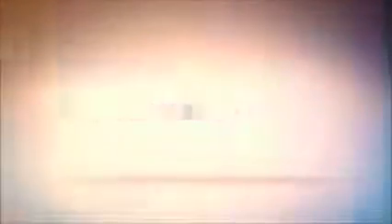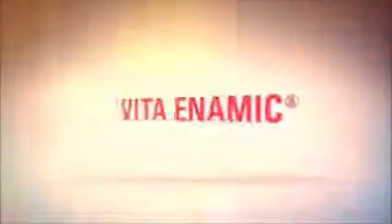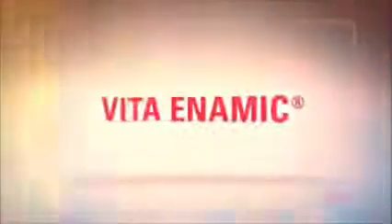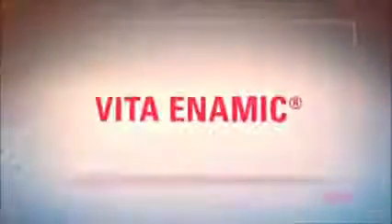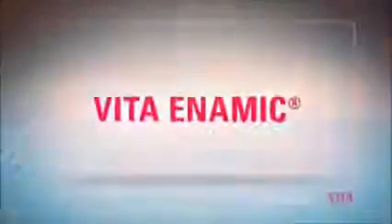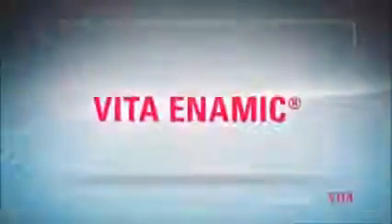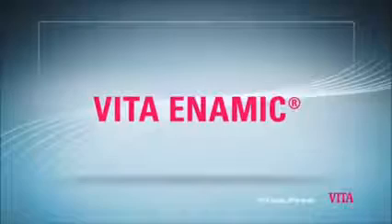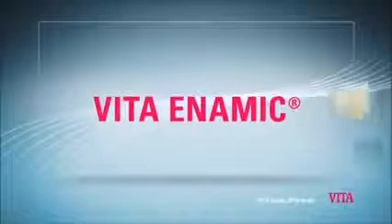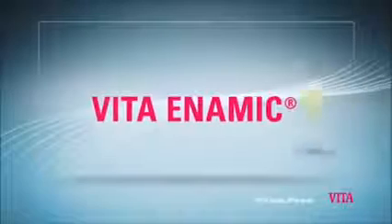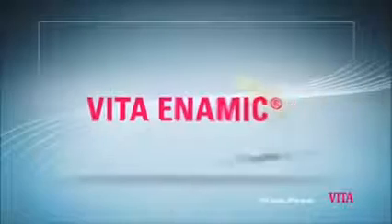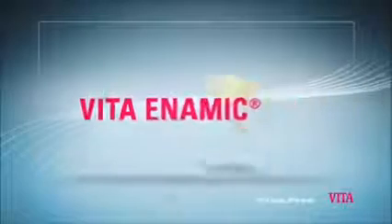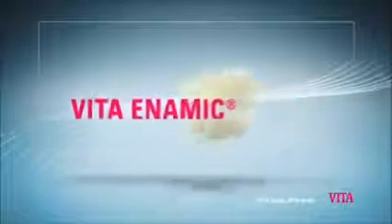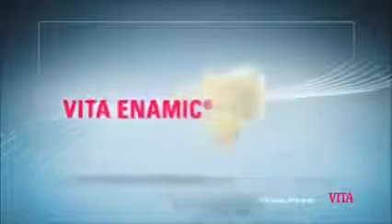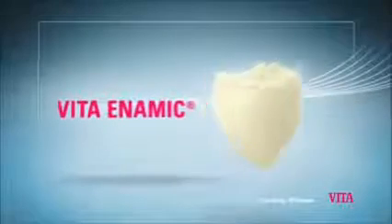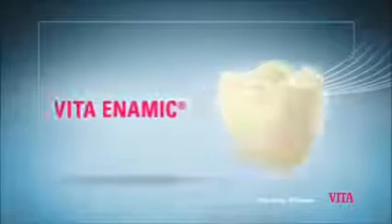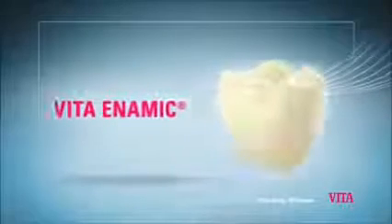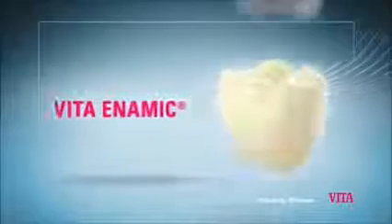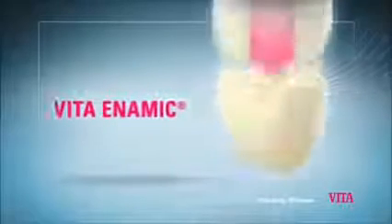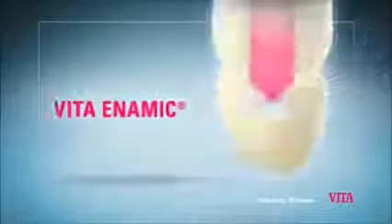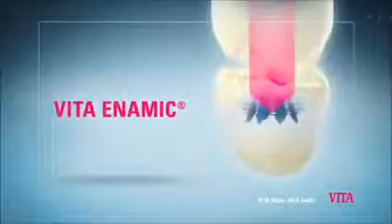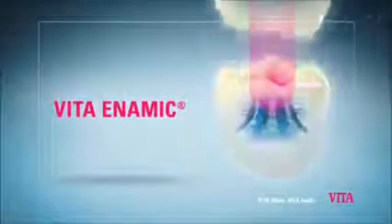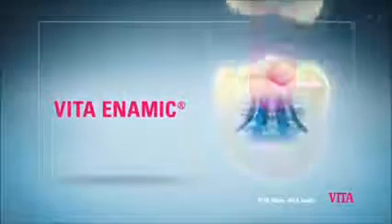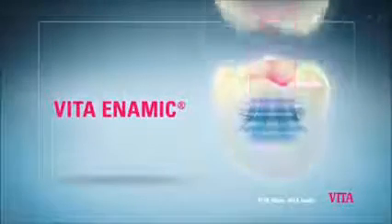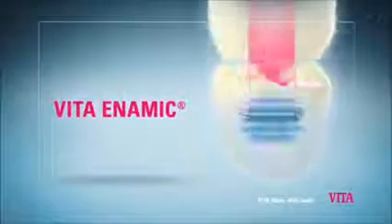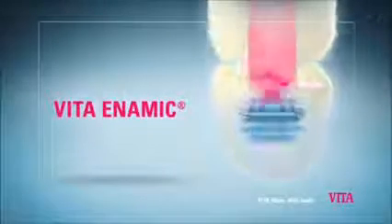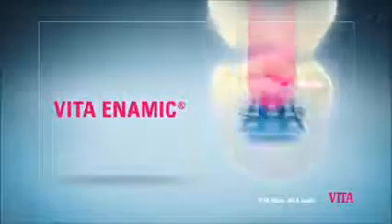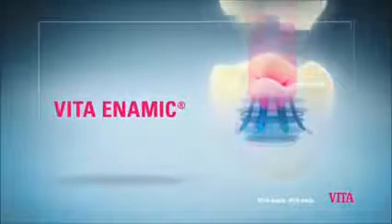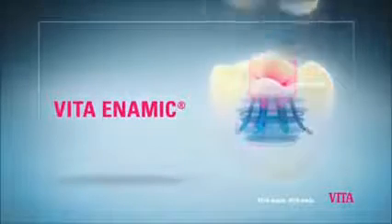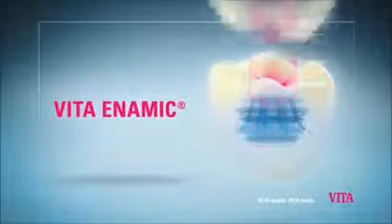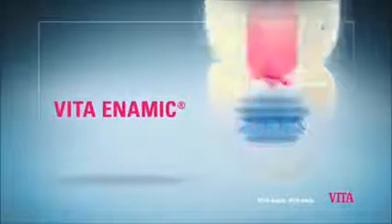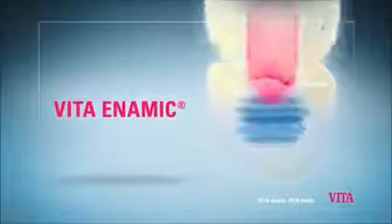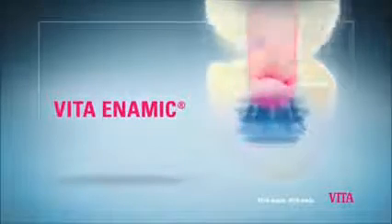Vita Enamec, the world's first hybrid ceramic, is the material of the future.